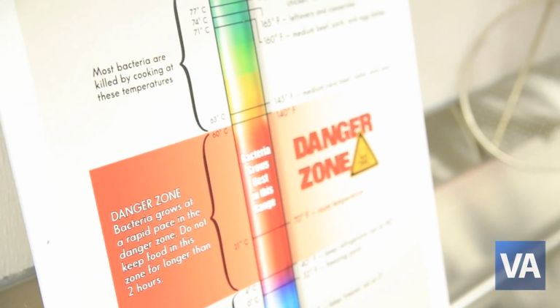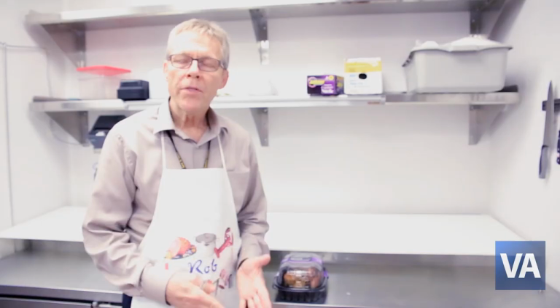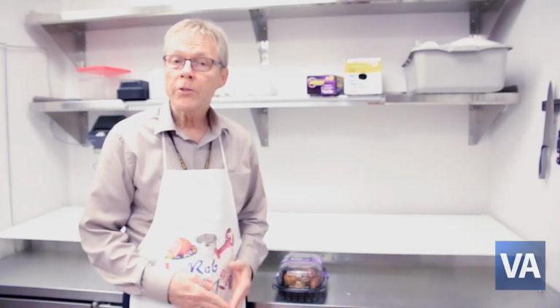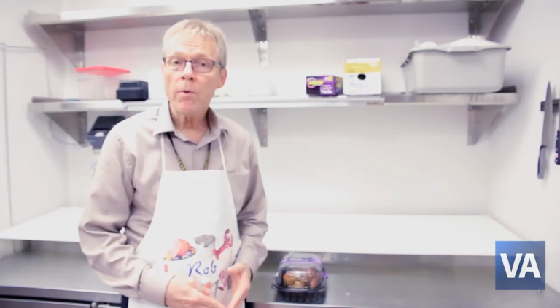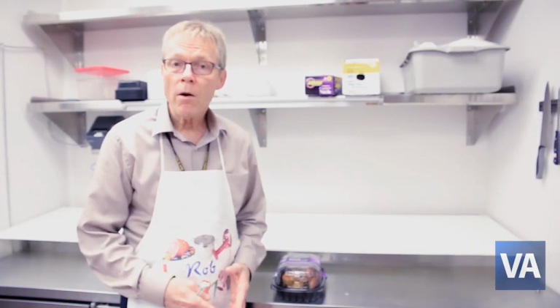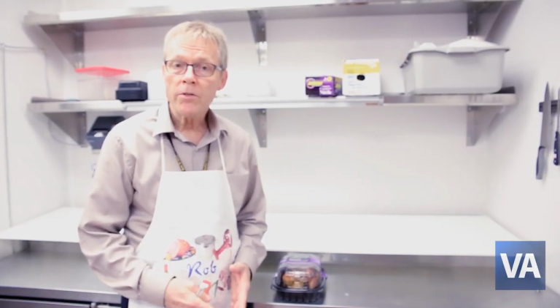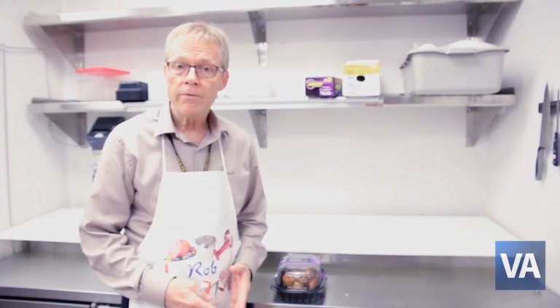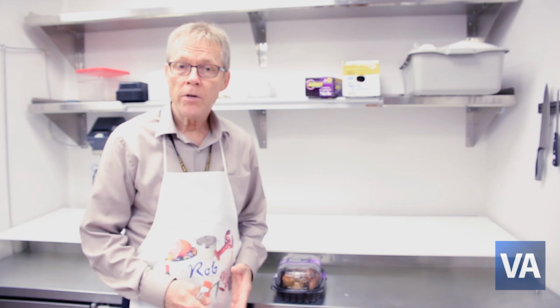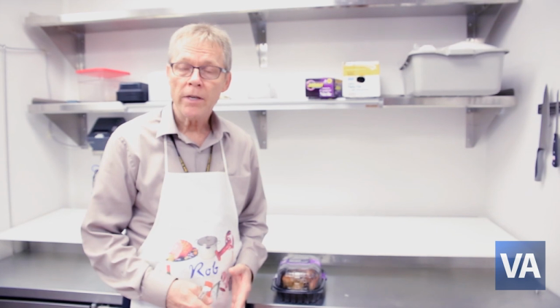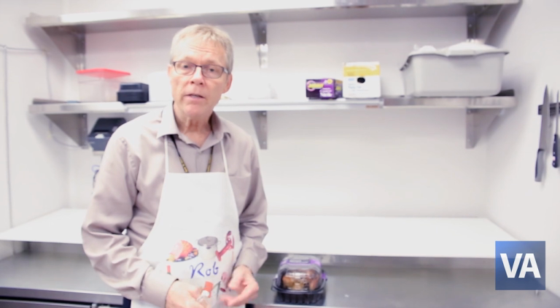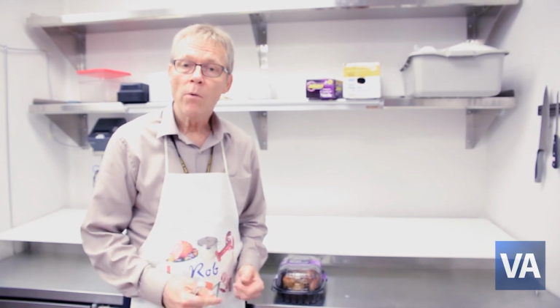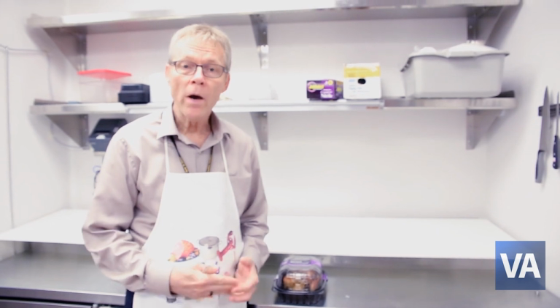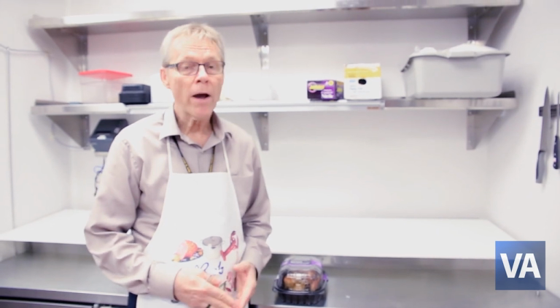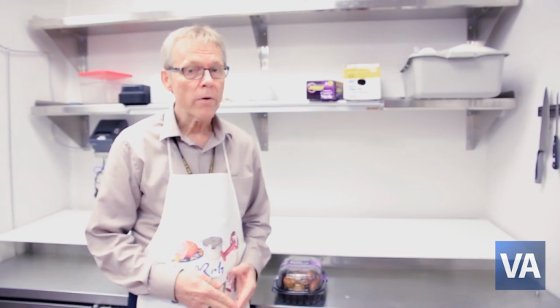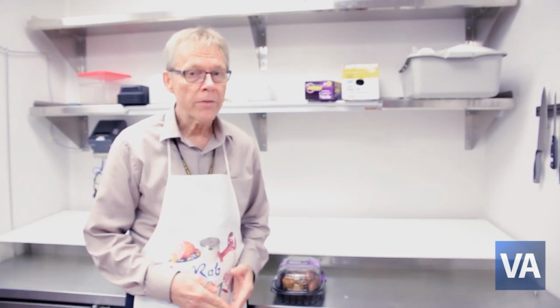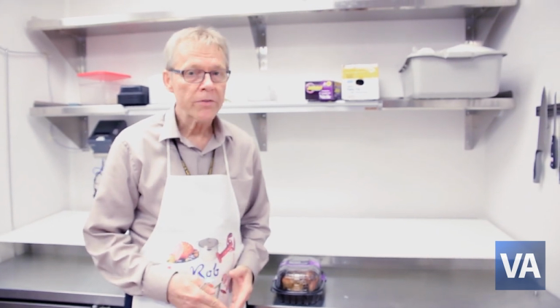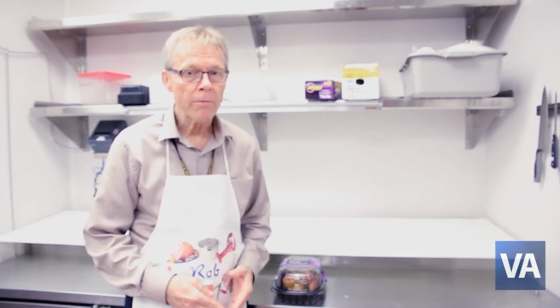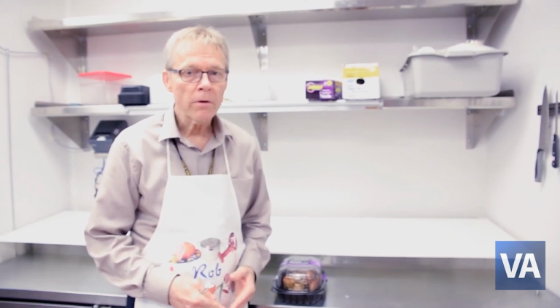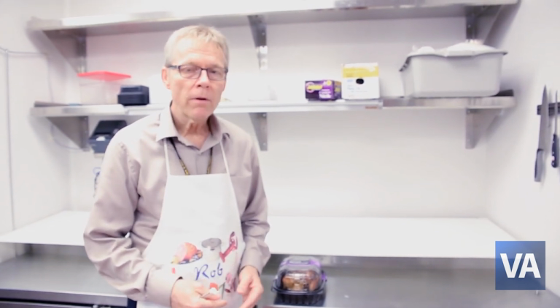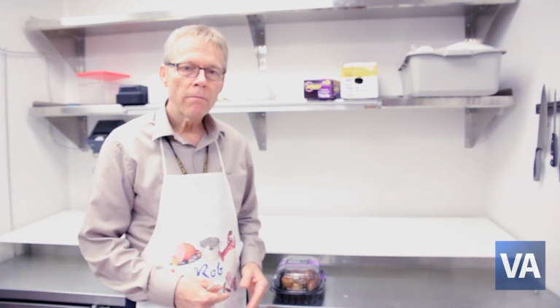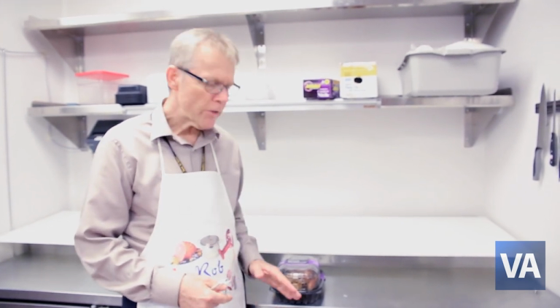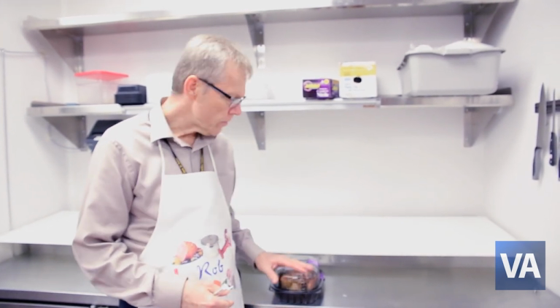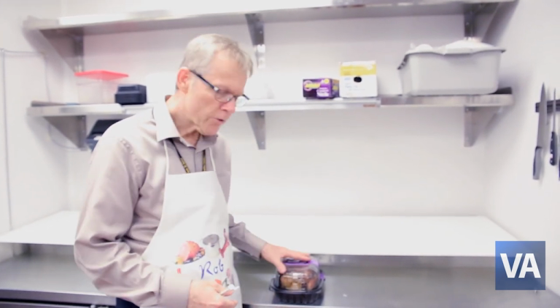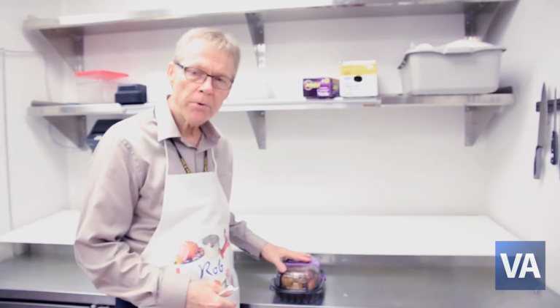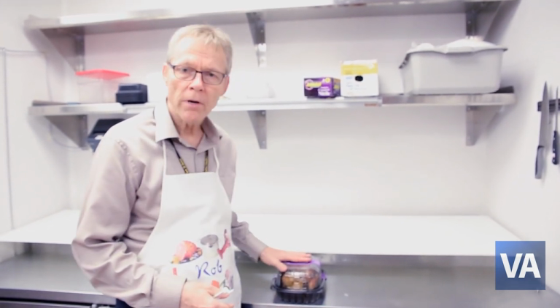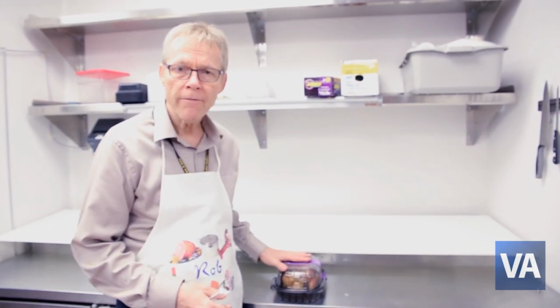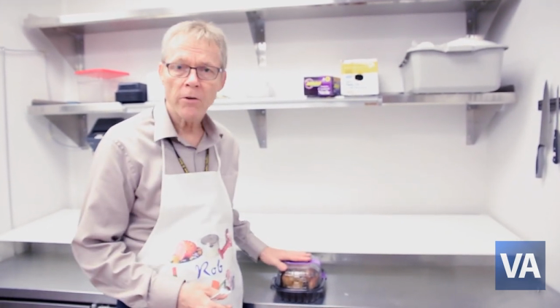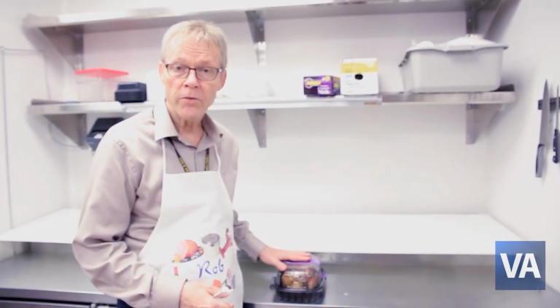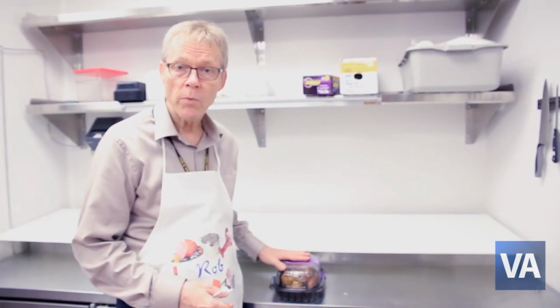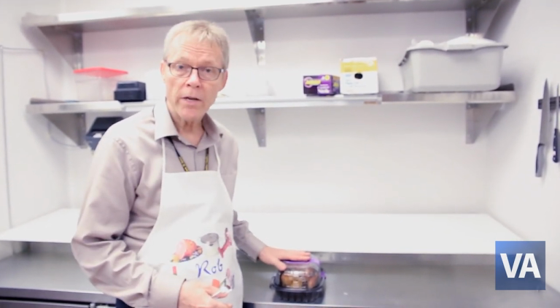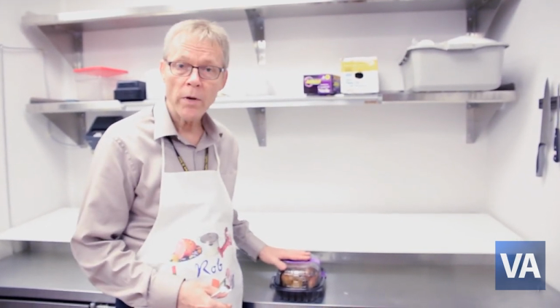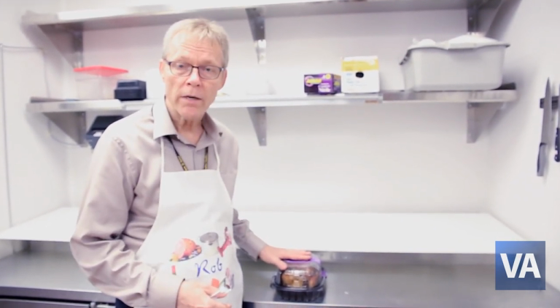Within two hours of cooking — one hour in the summer — make sure that you put leftovers away quickly.